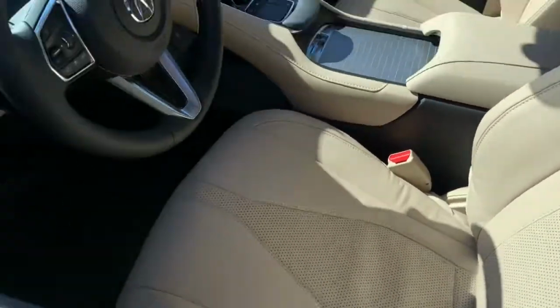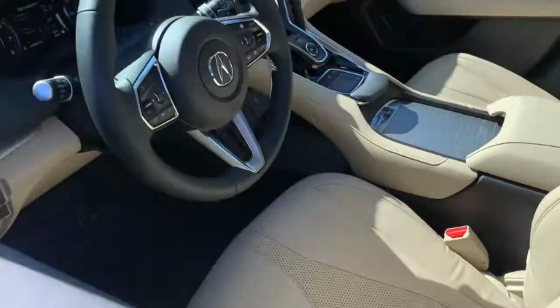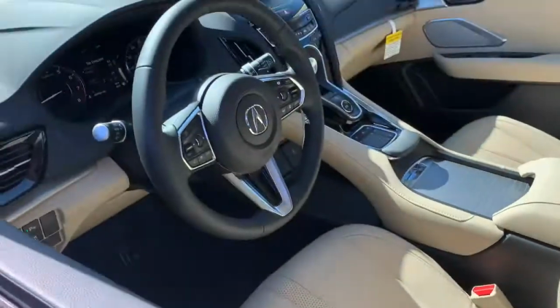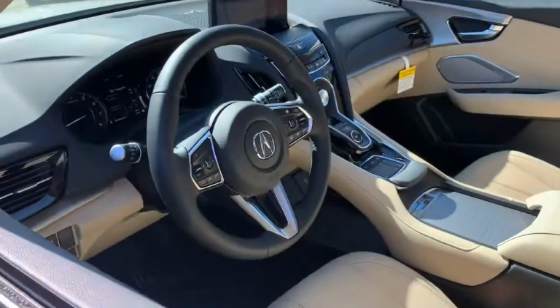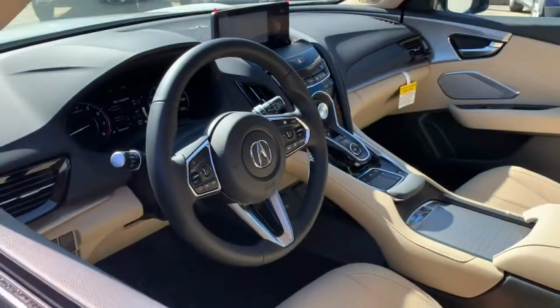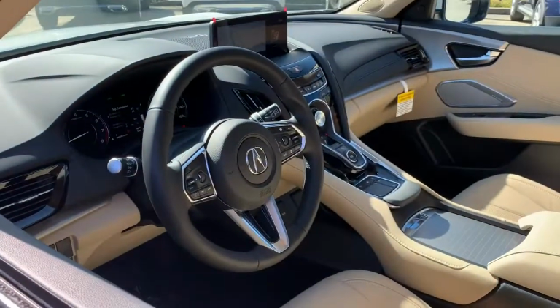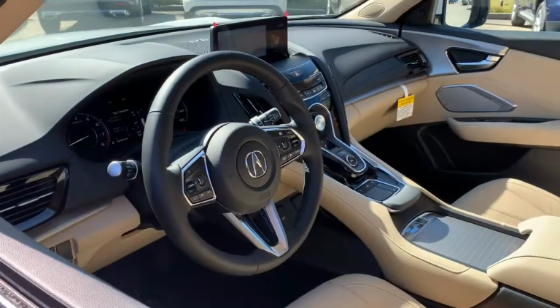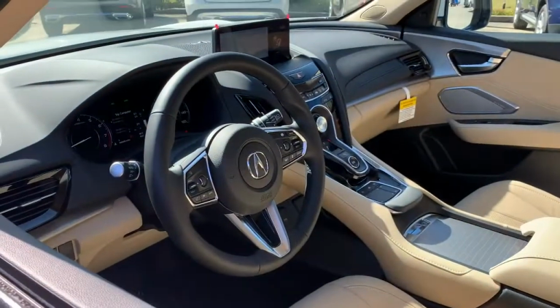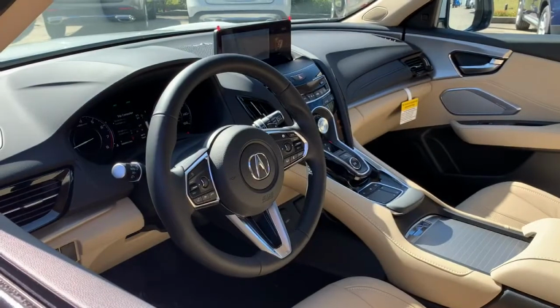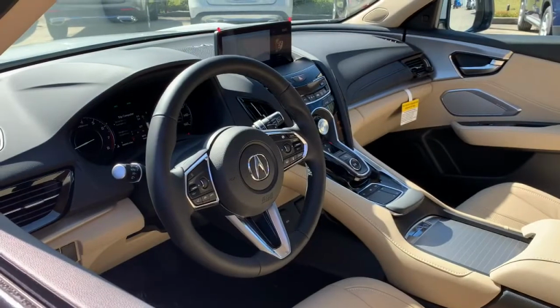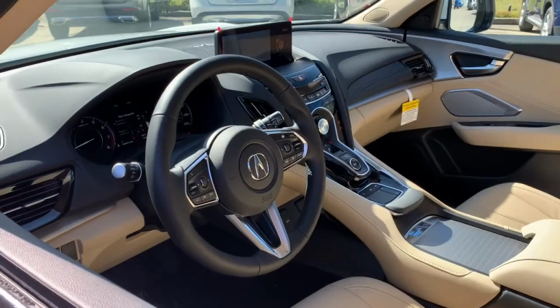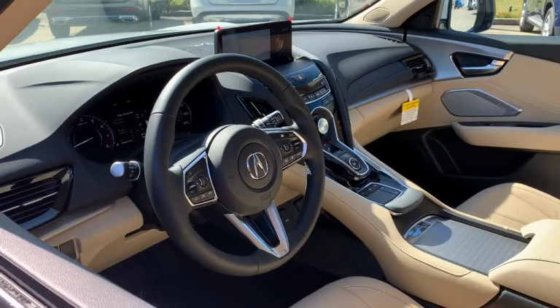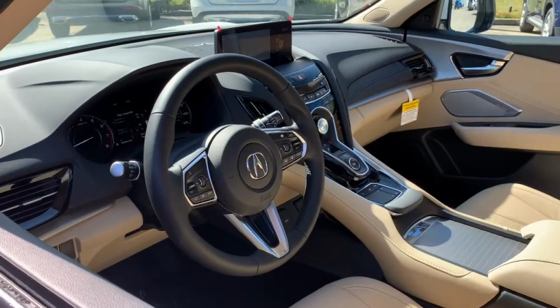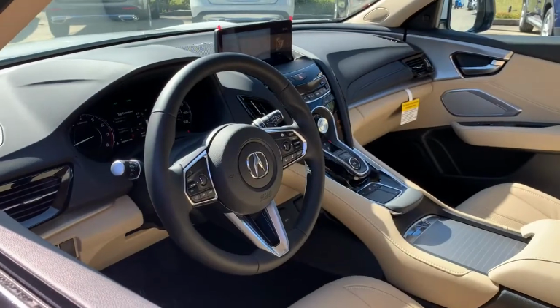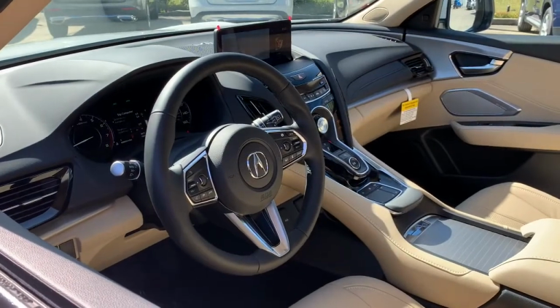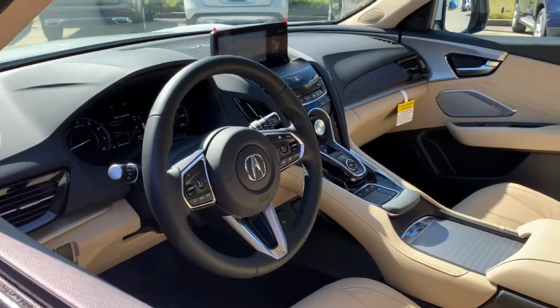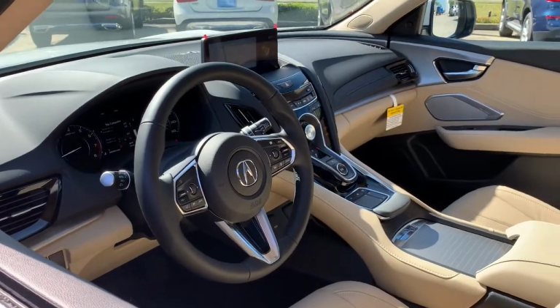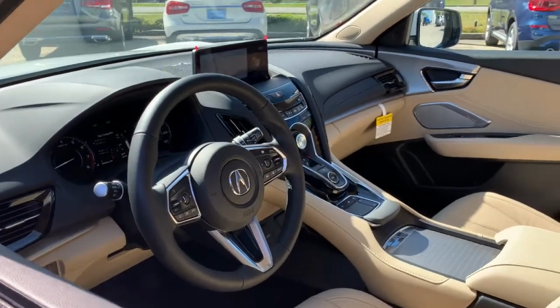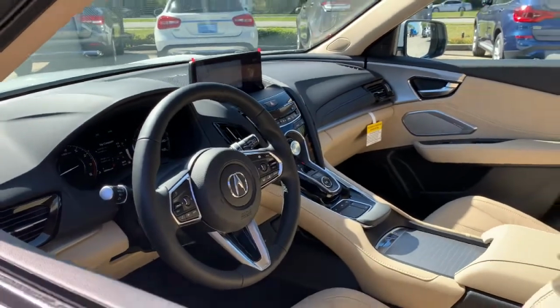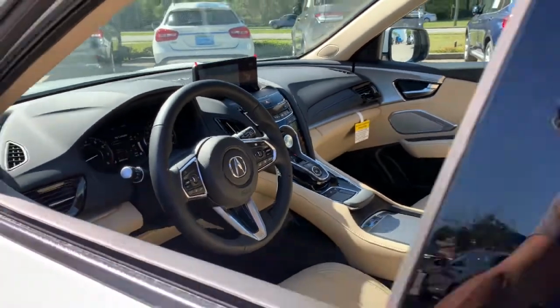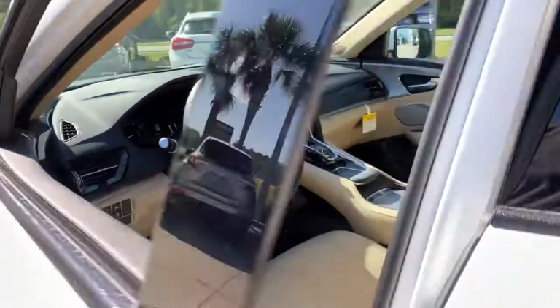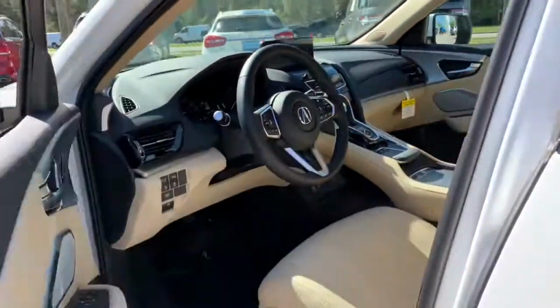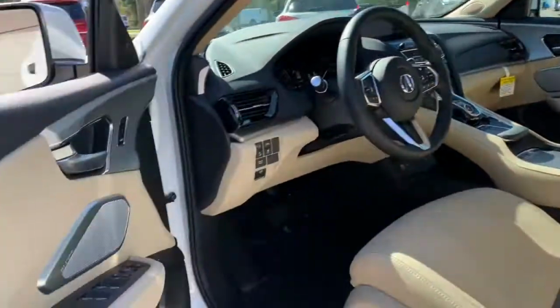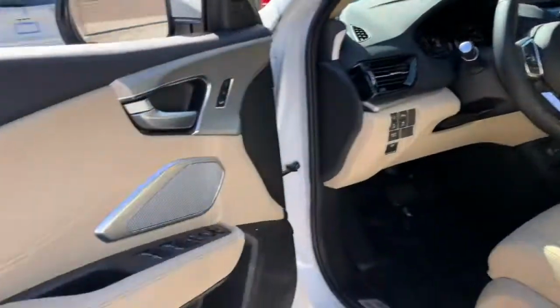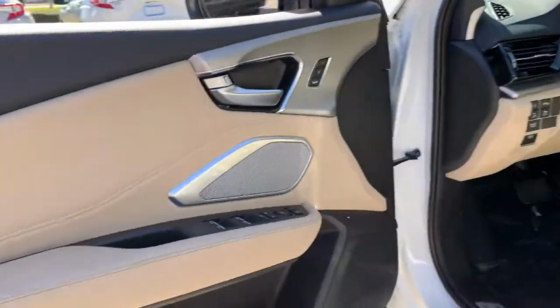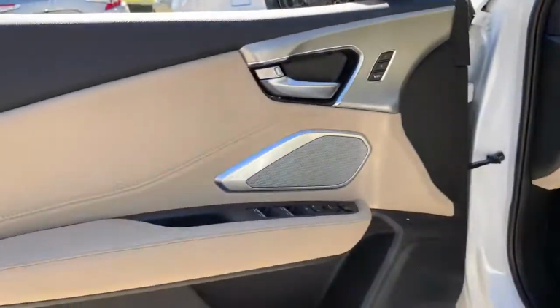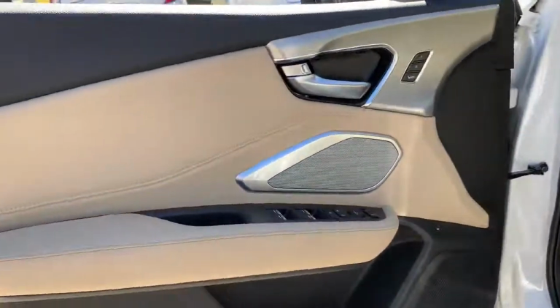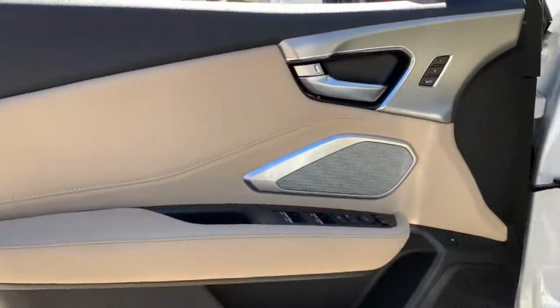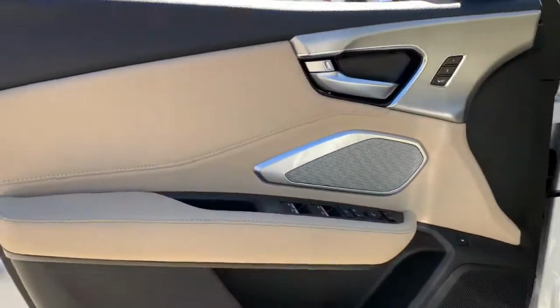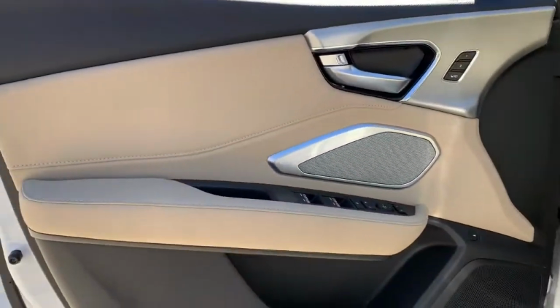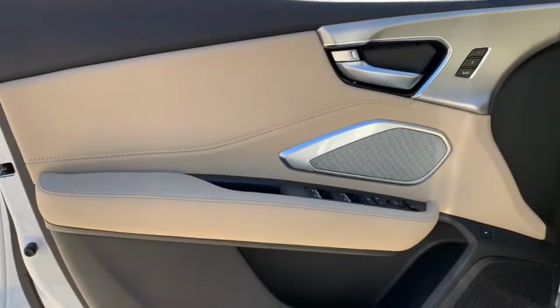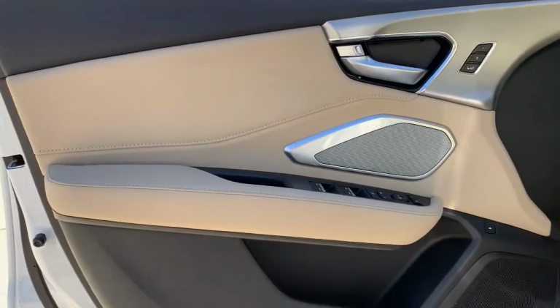Power passenger seat. Drive your best life. Get into an Acura RDX today.